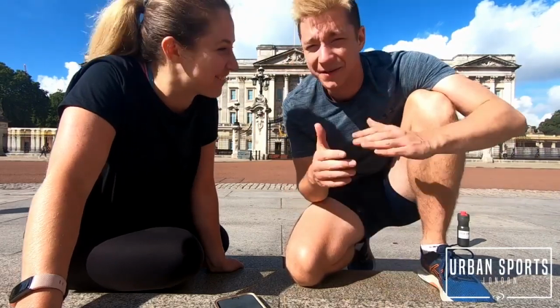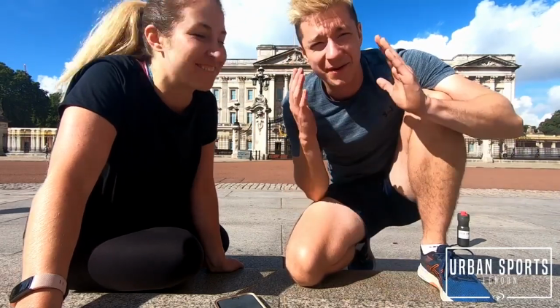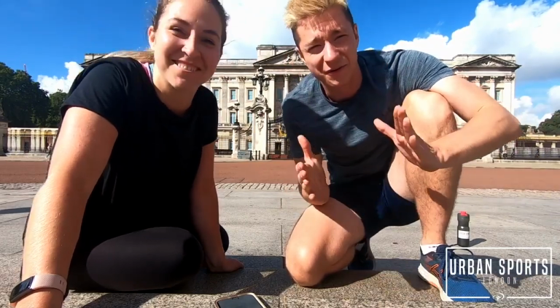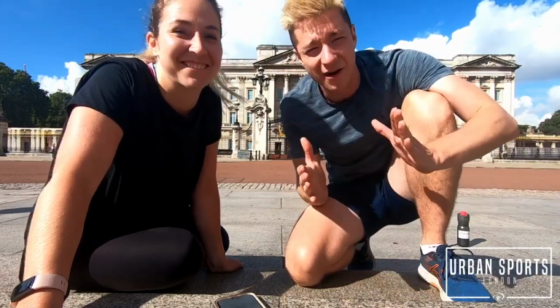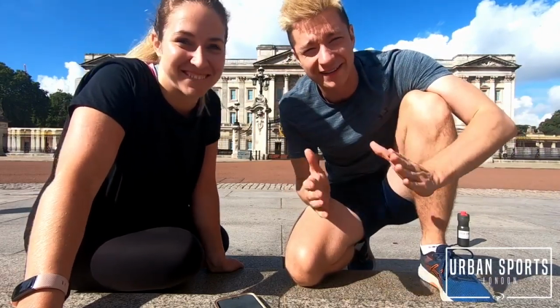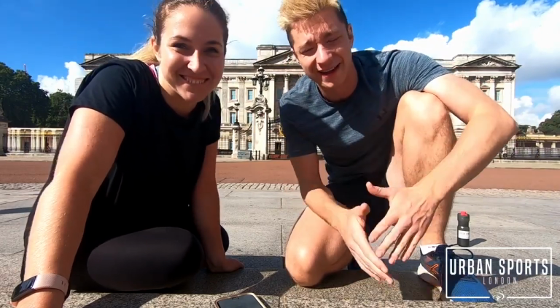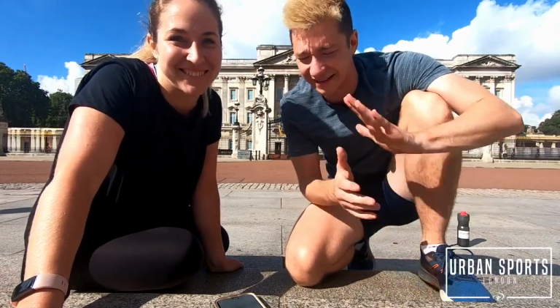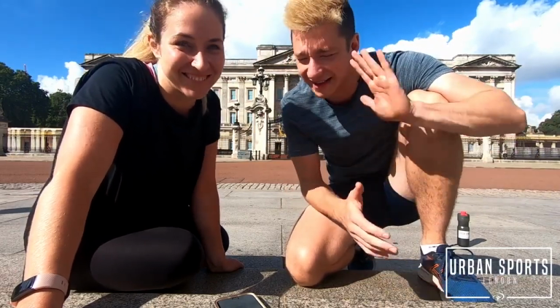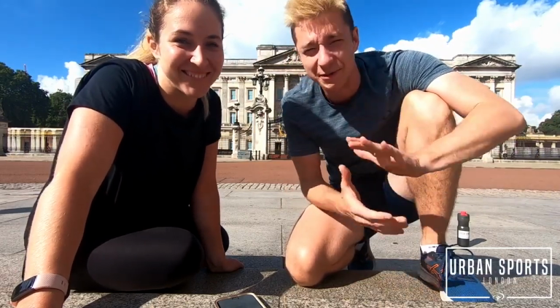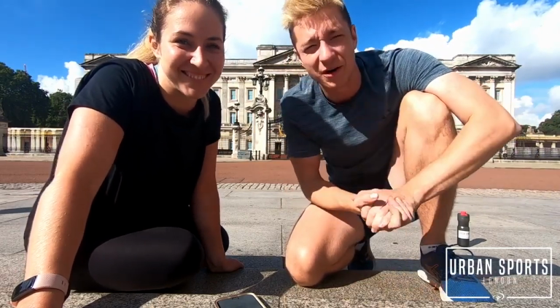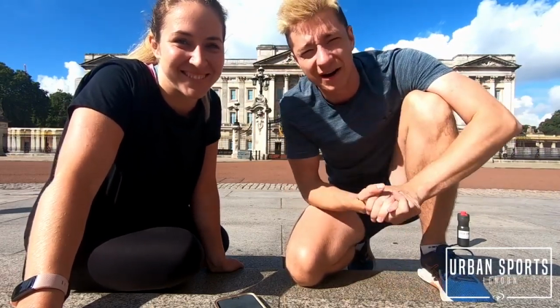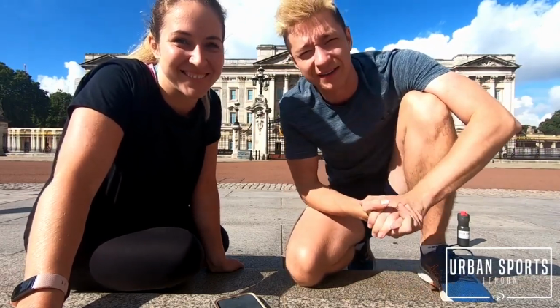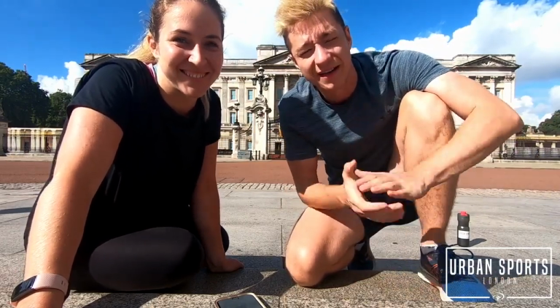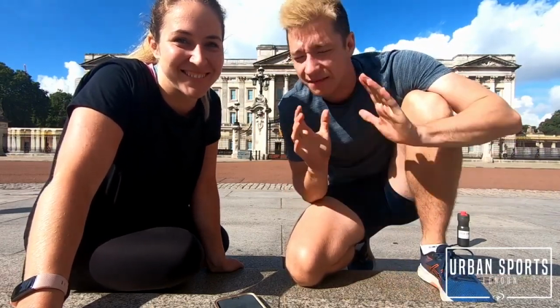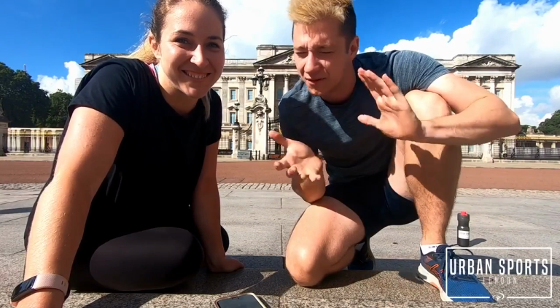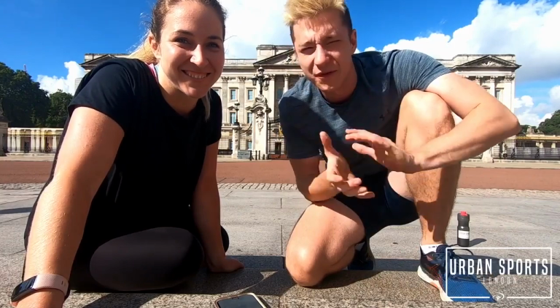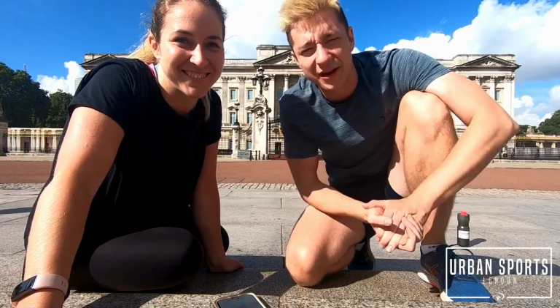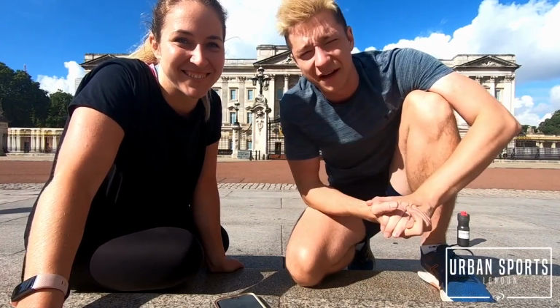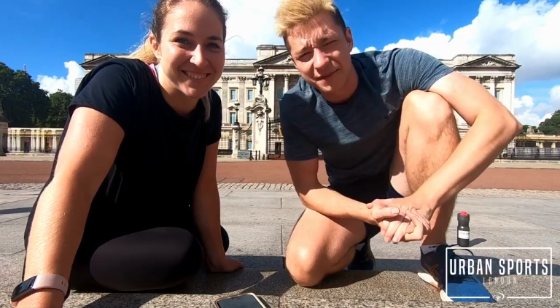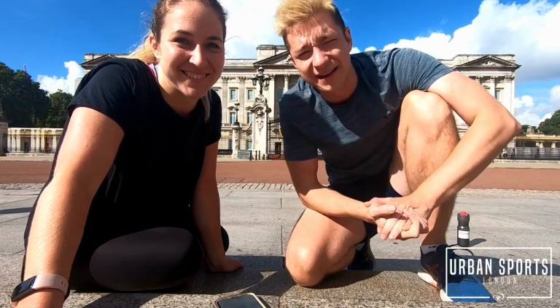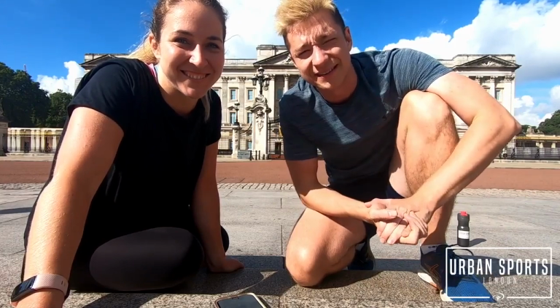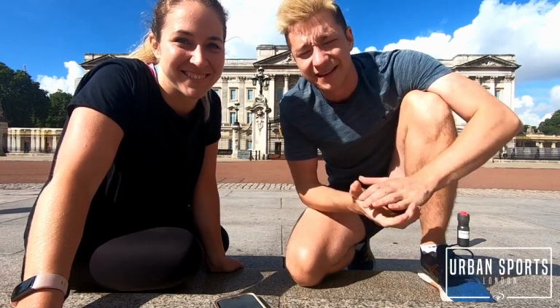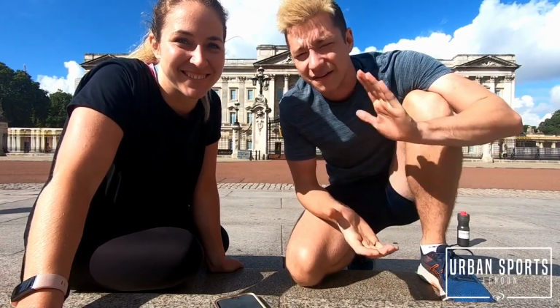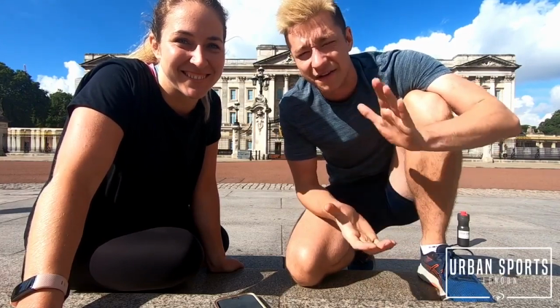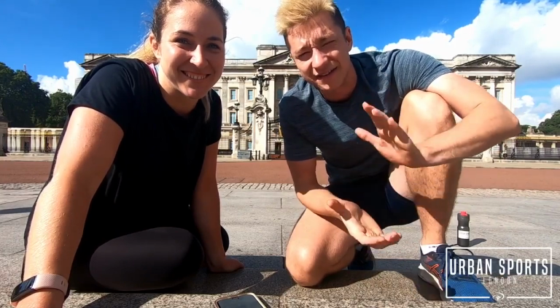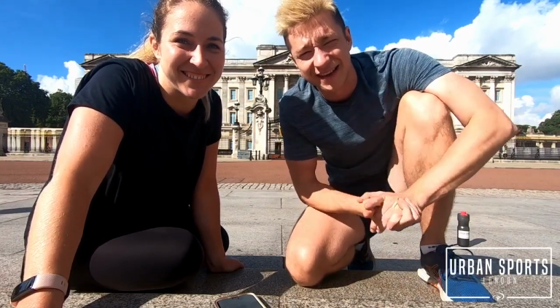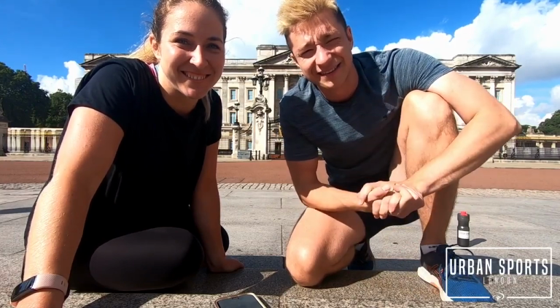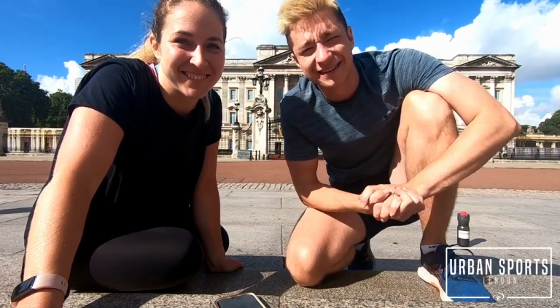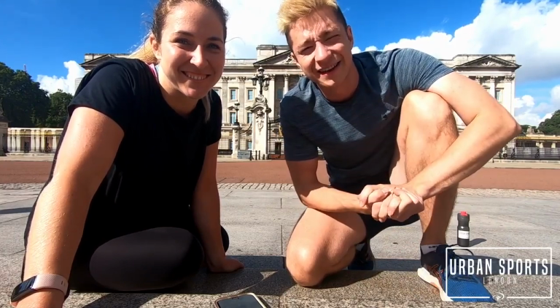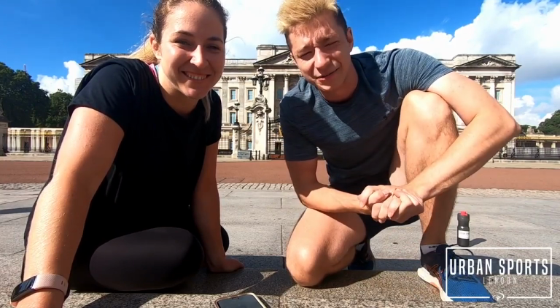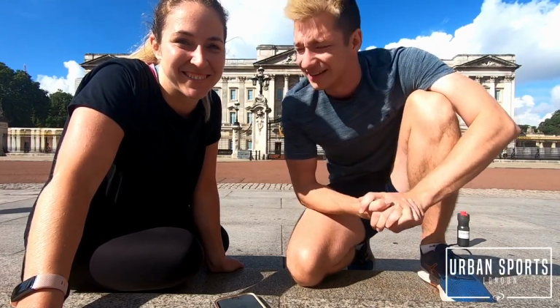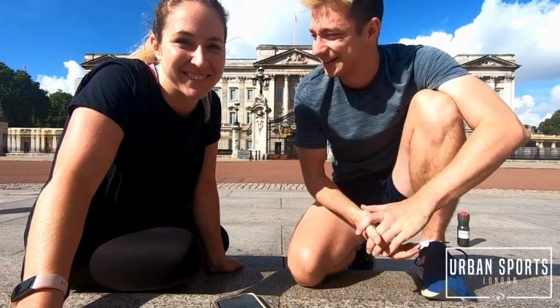We have a core exercise HIIT workout, around 25 minutes, five sets. Let's do this.